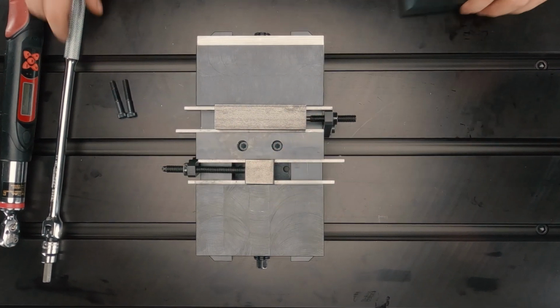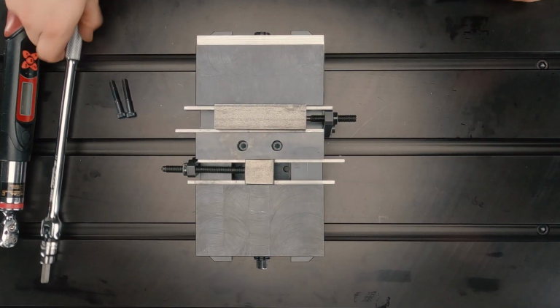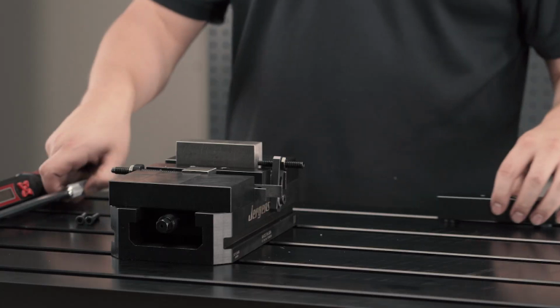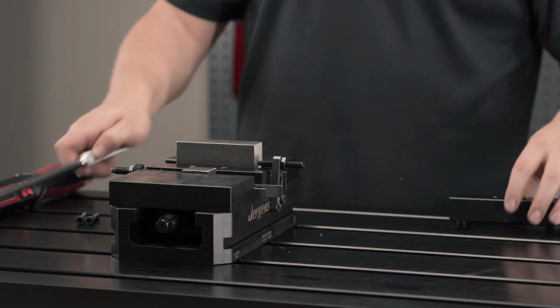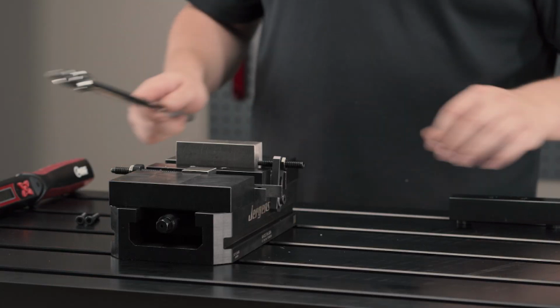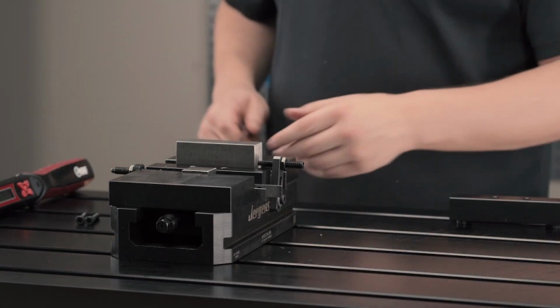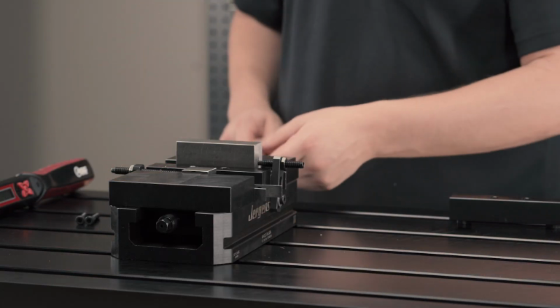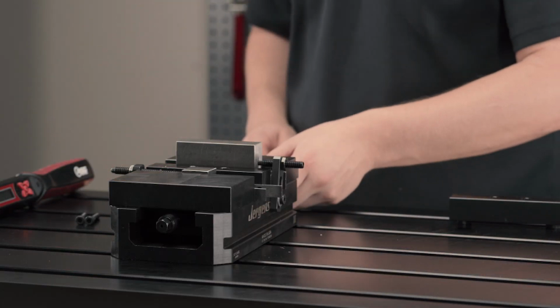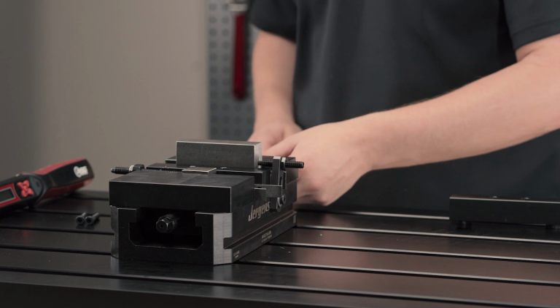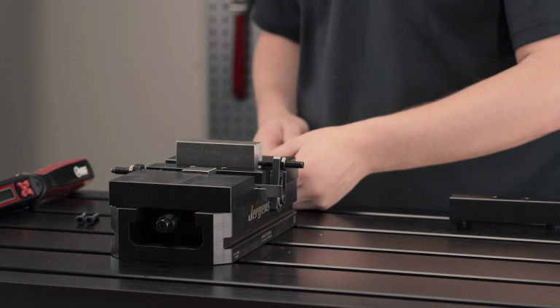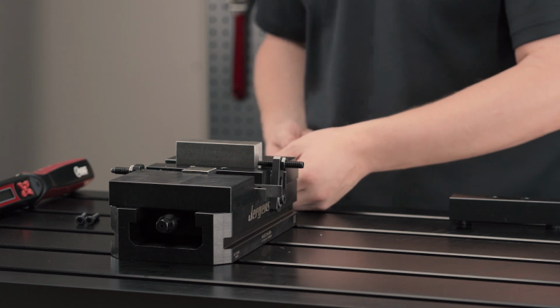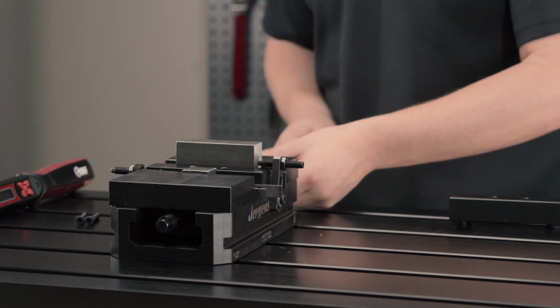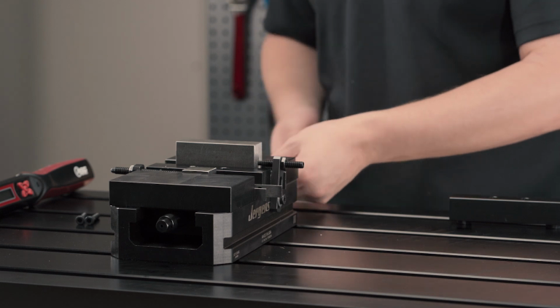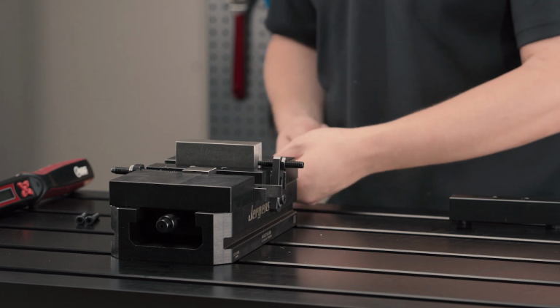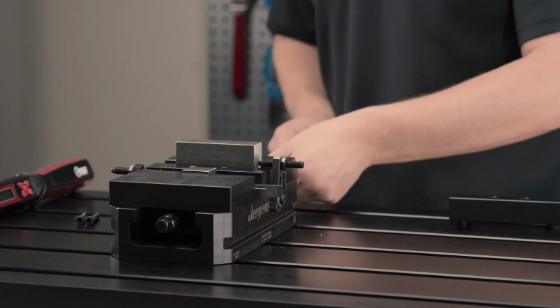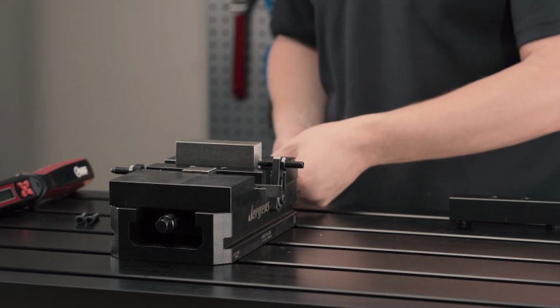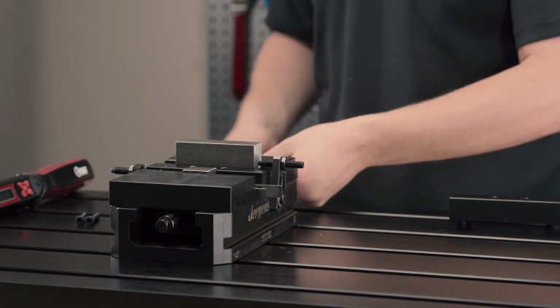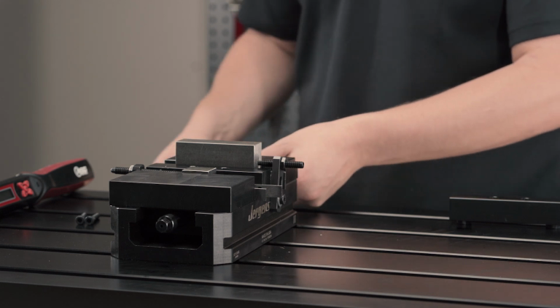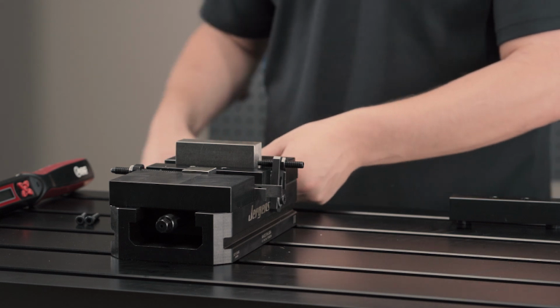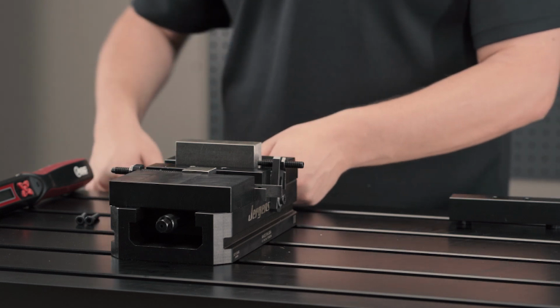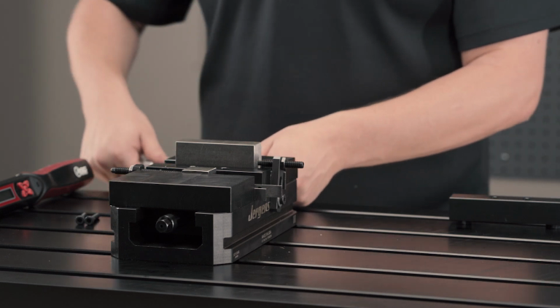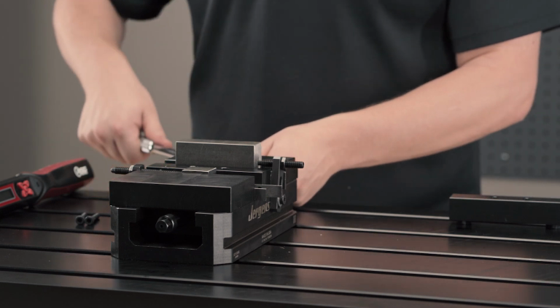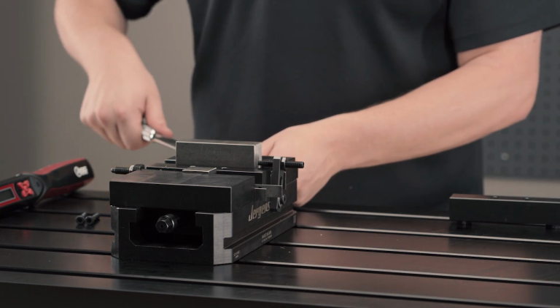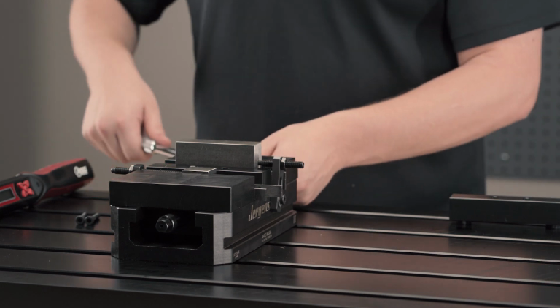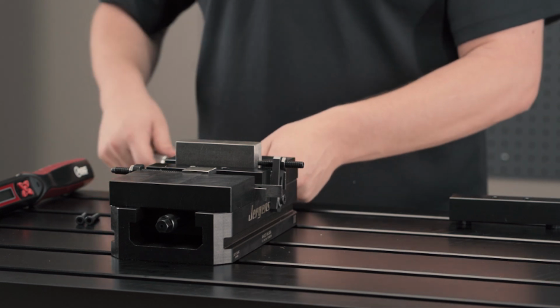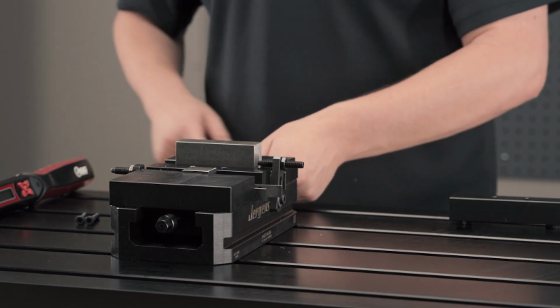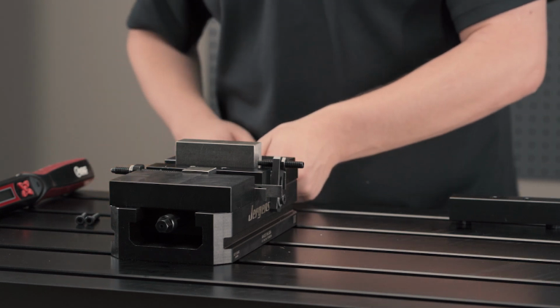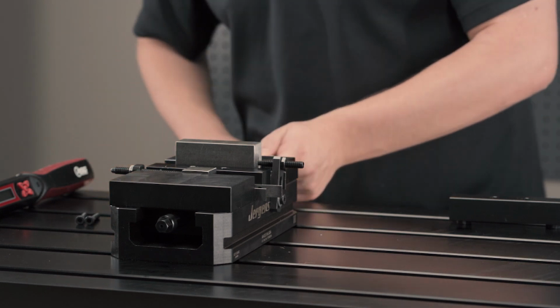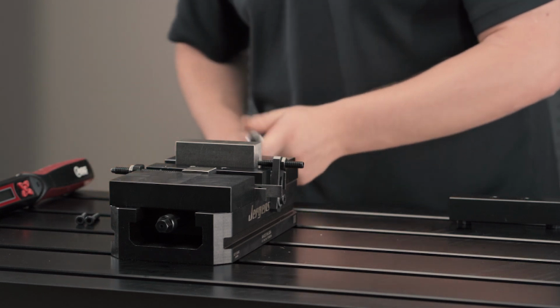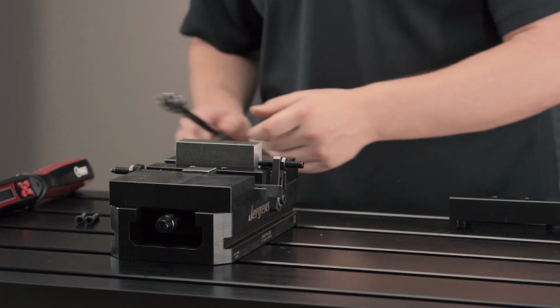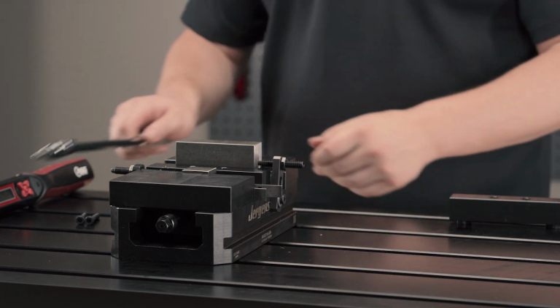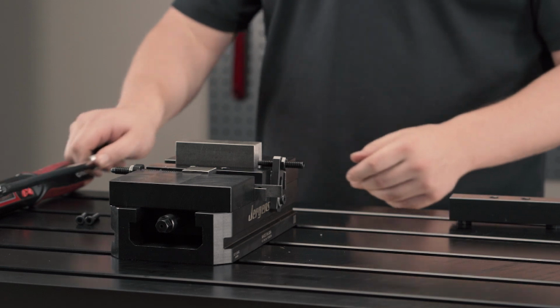Tighten the lead screw to the desired torque. The clamping force will automatically be applied to both workpieces.